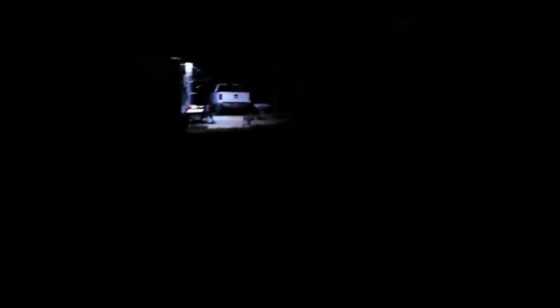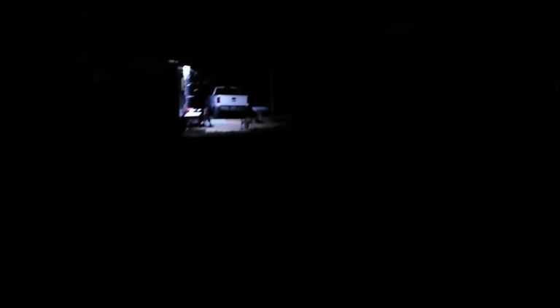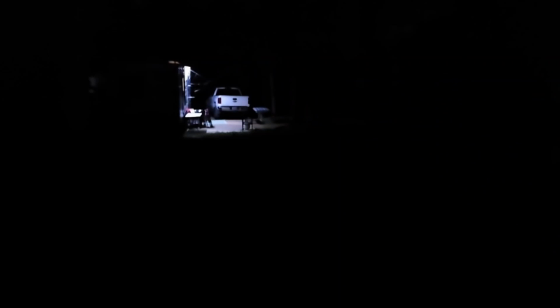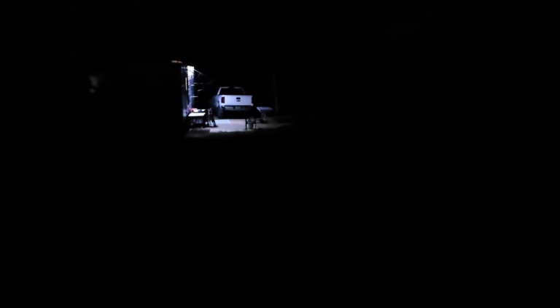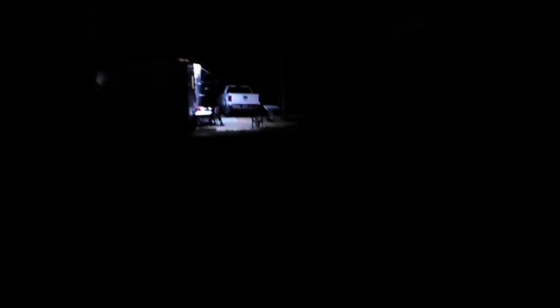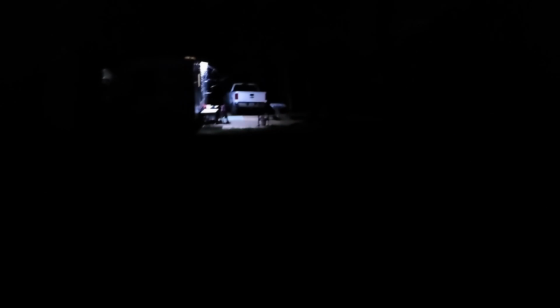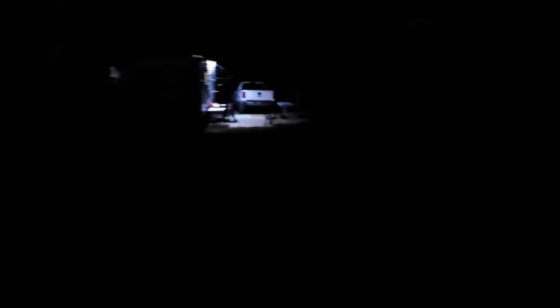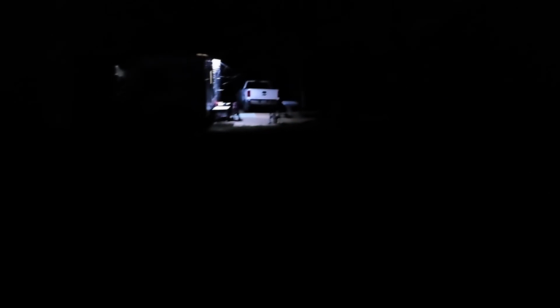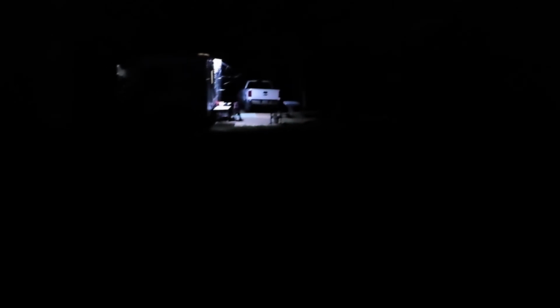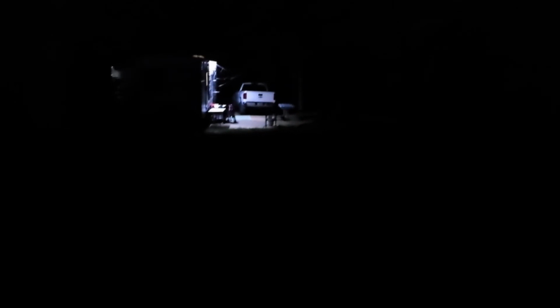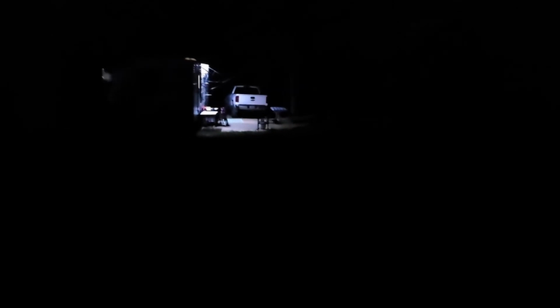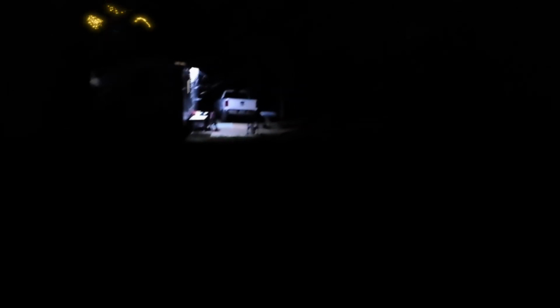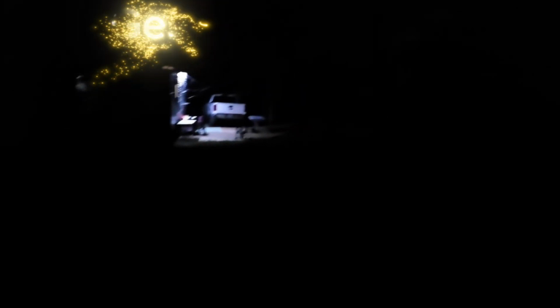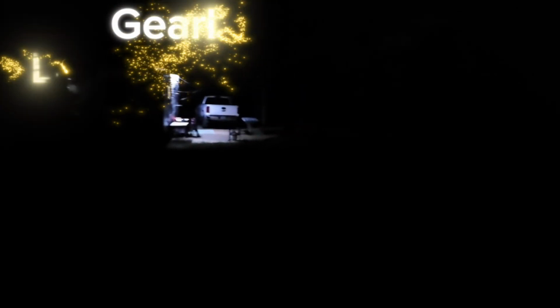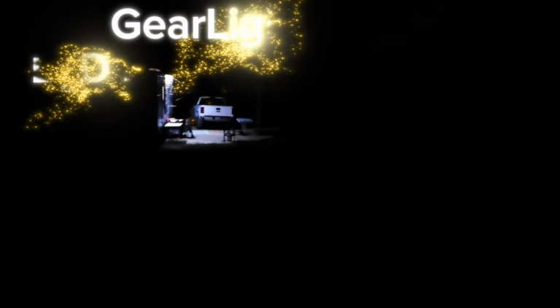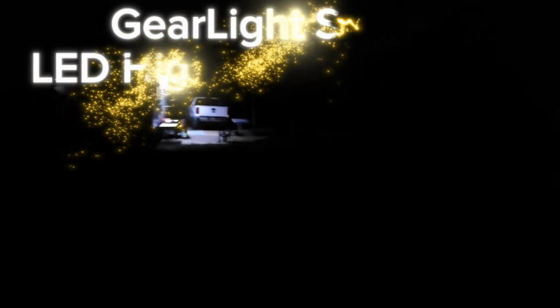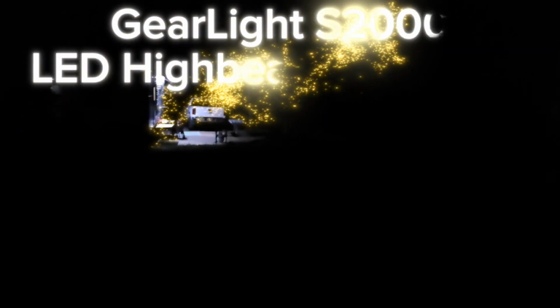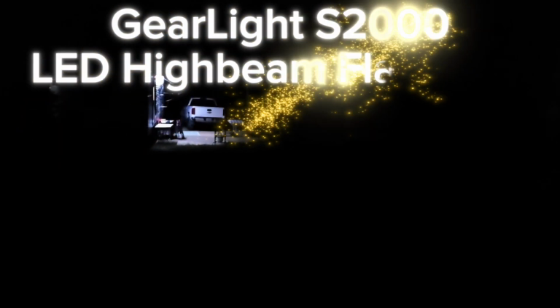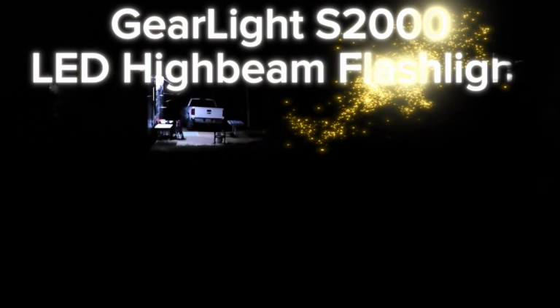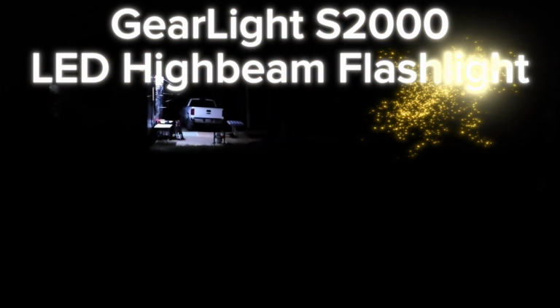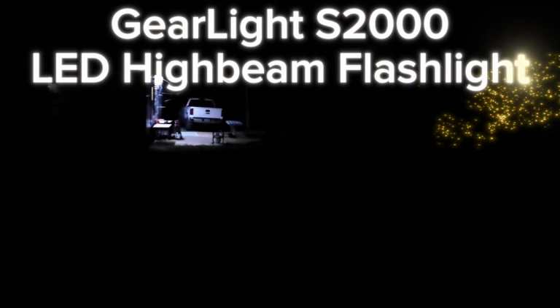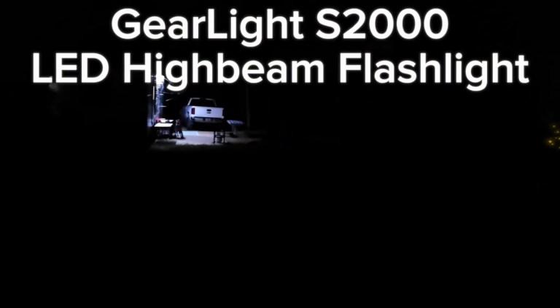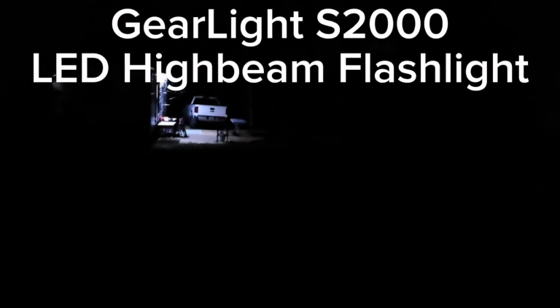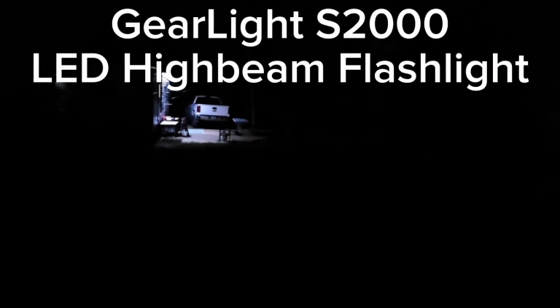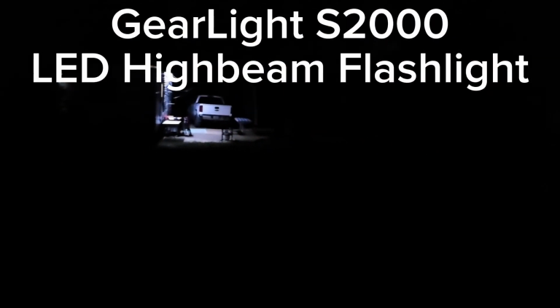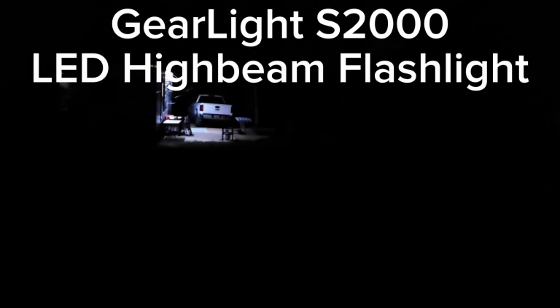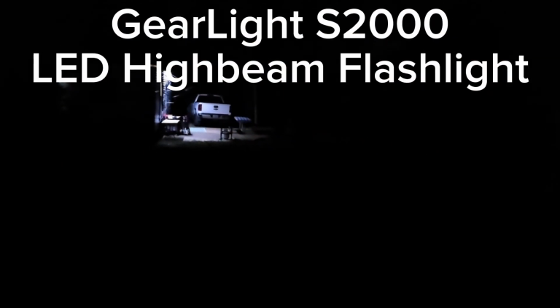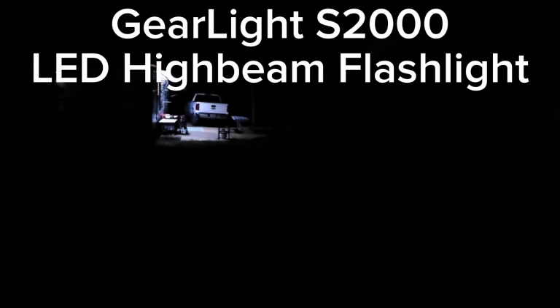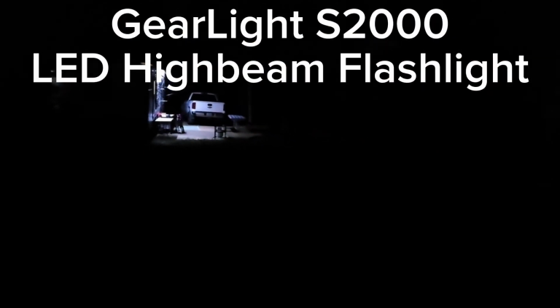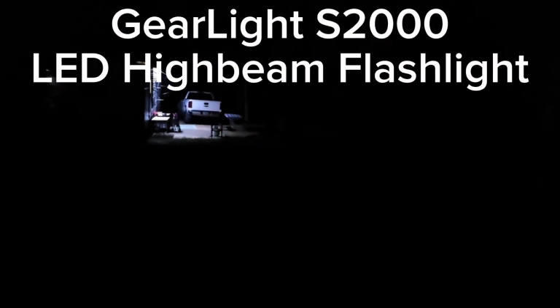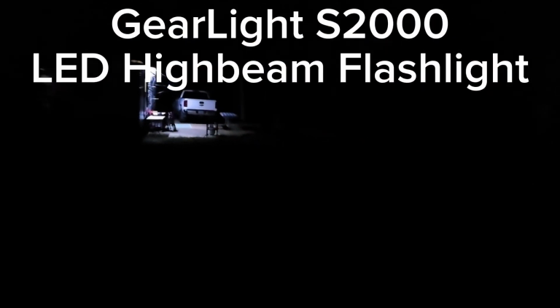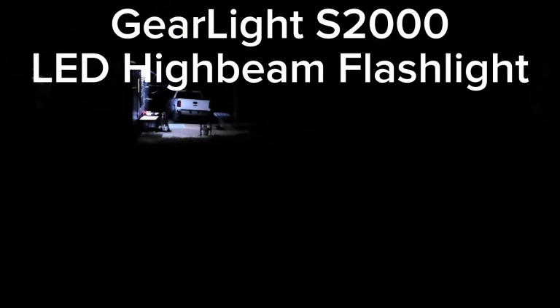Today I'm going to be reviewing Gear Light. You got to see this flashlight. So that's what we see at the trailer mount camping.